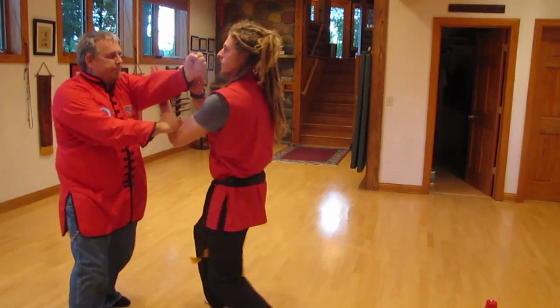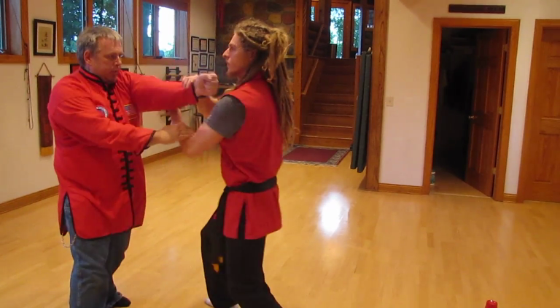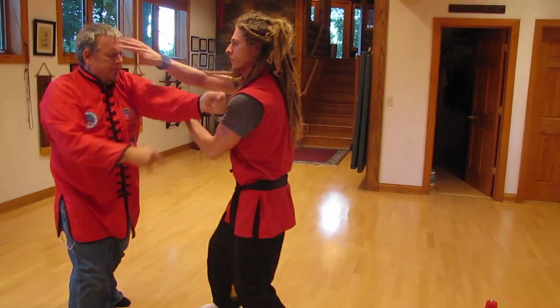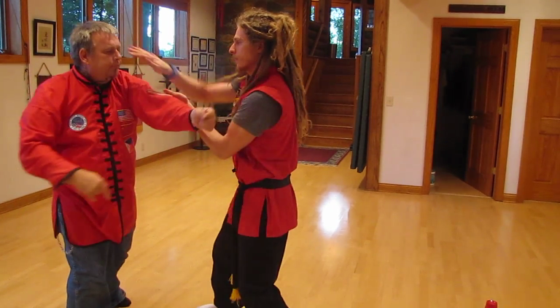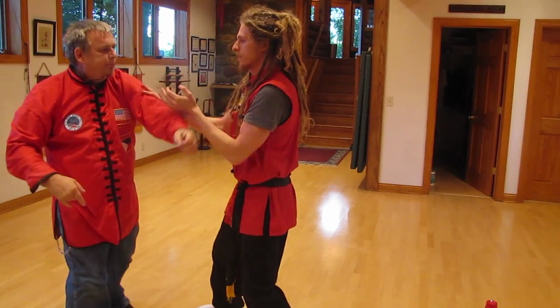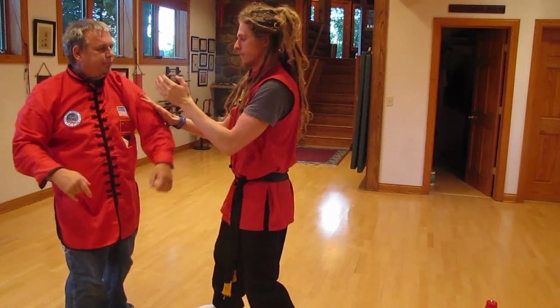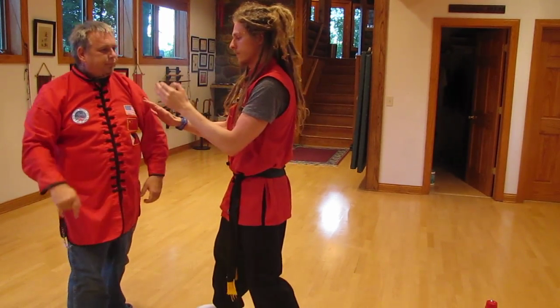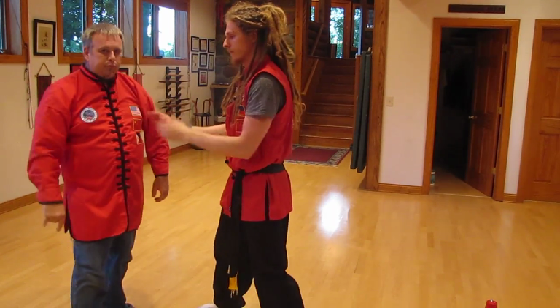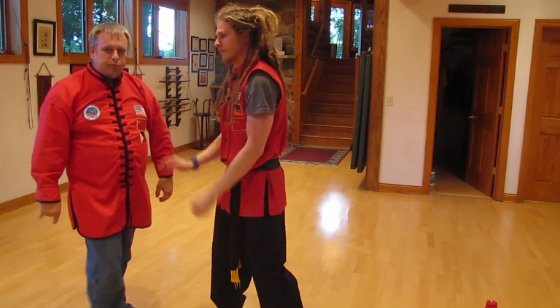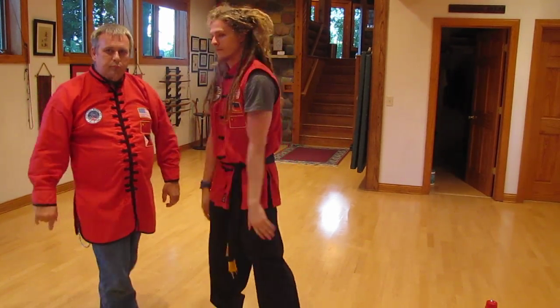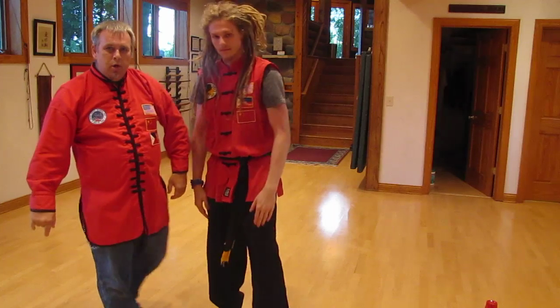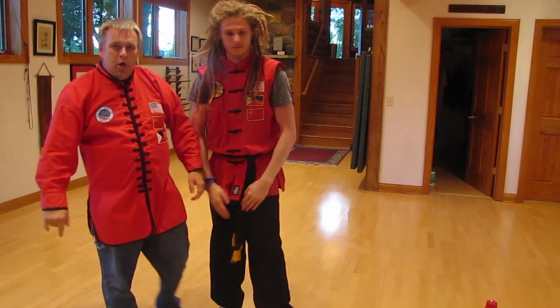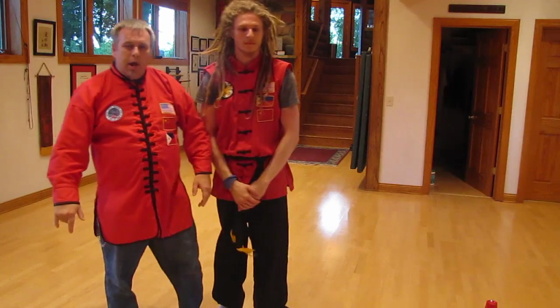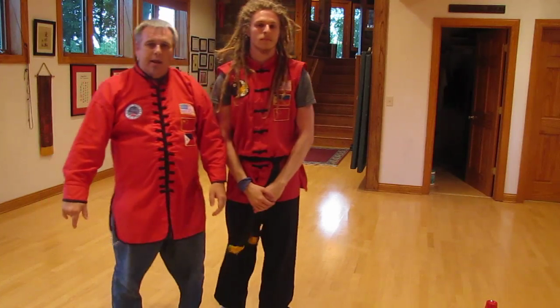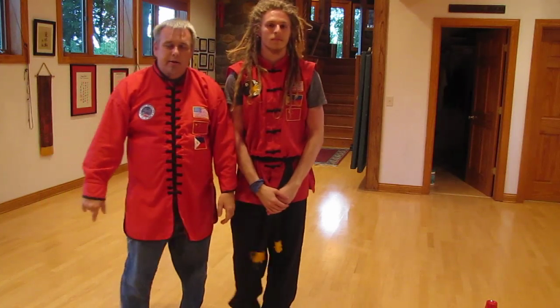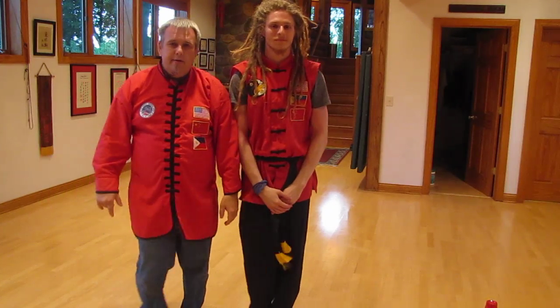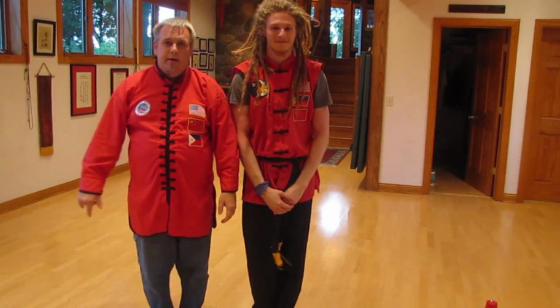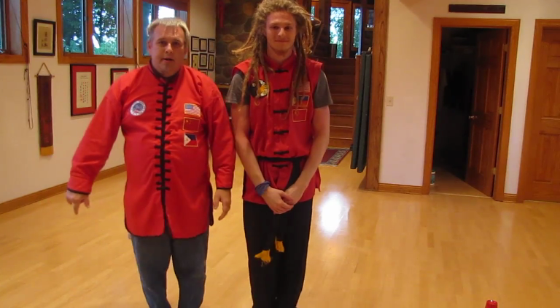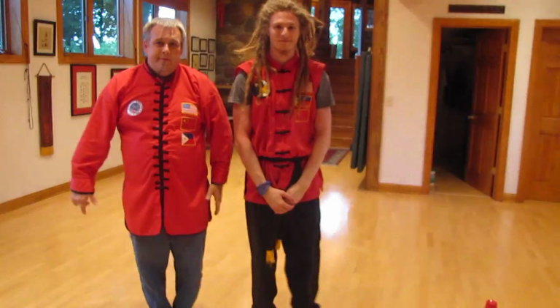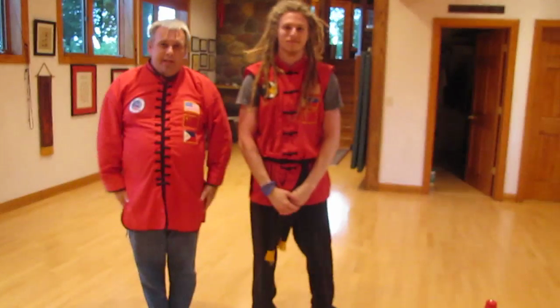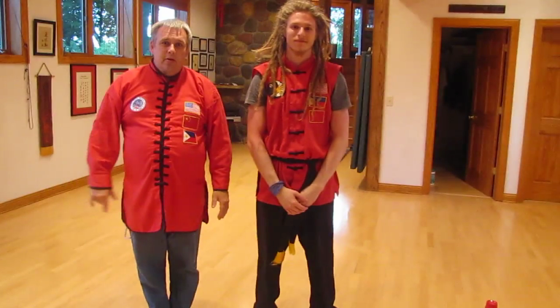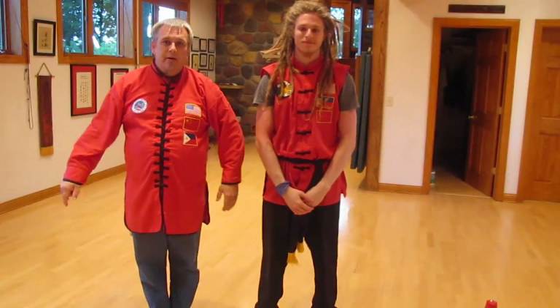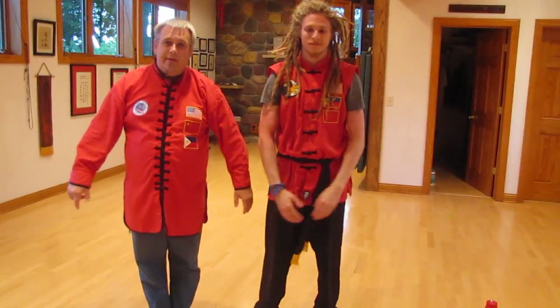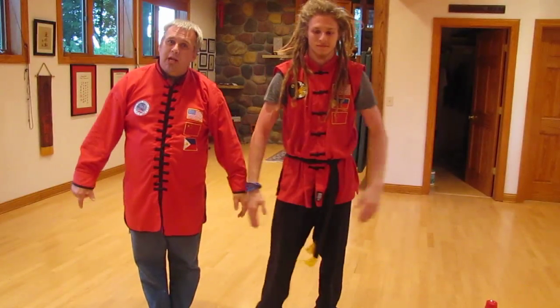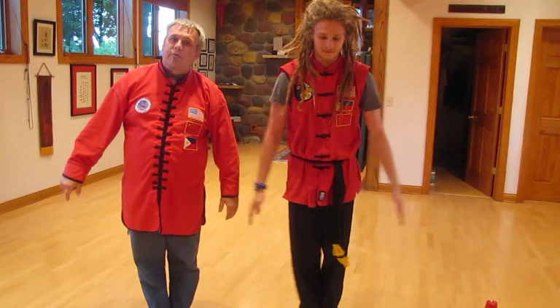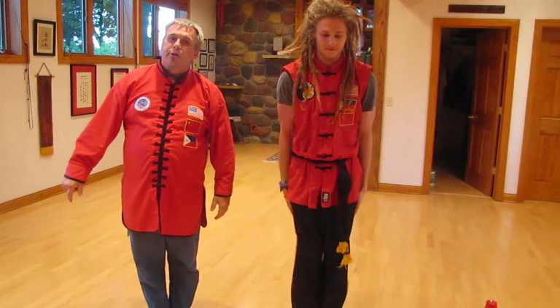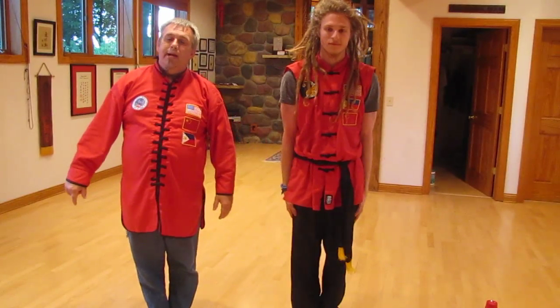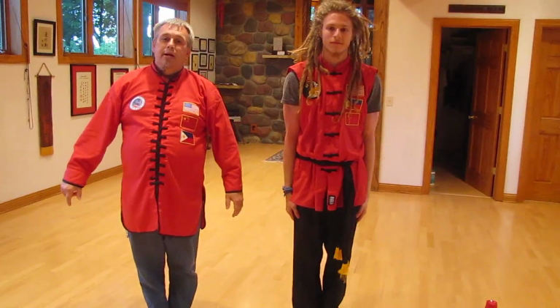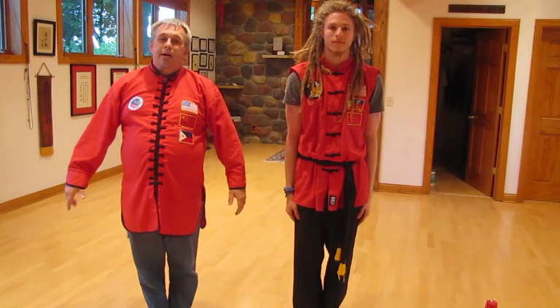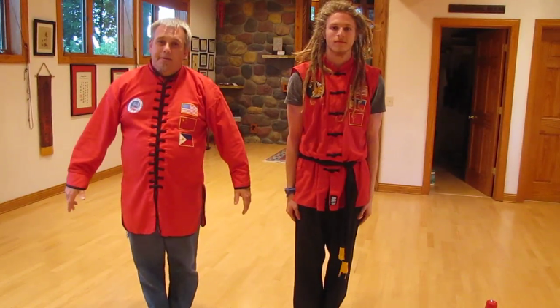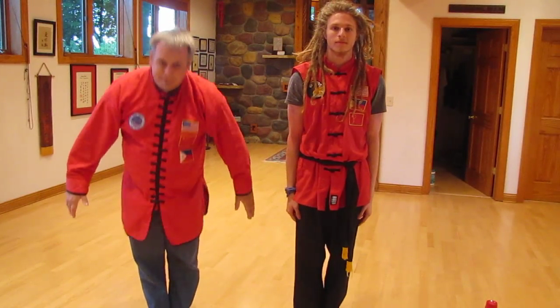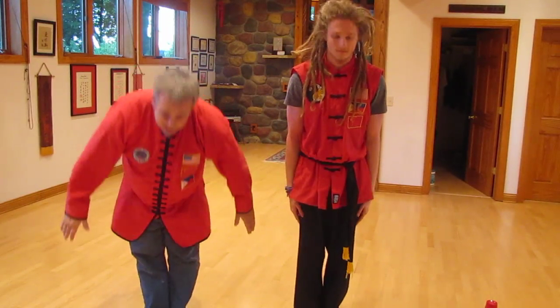Good. Okay. Feet together. Thank you for viewing. Peace.